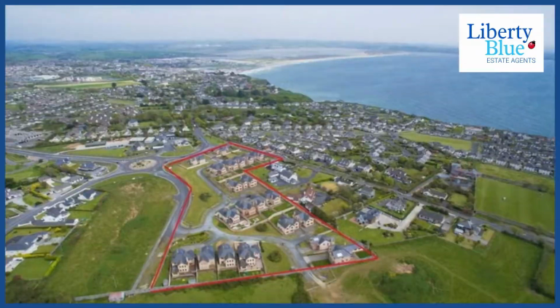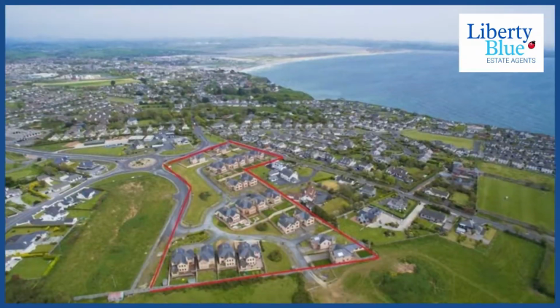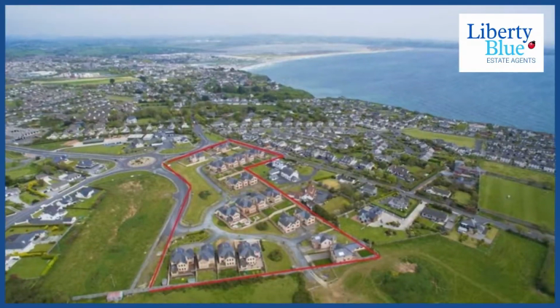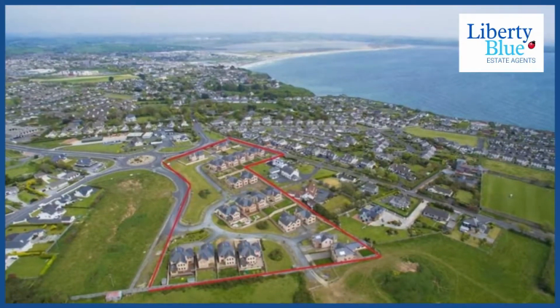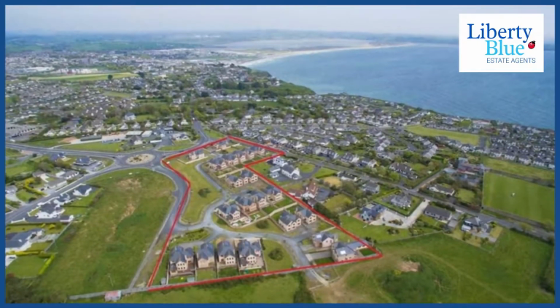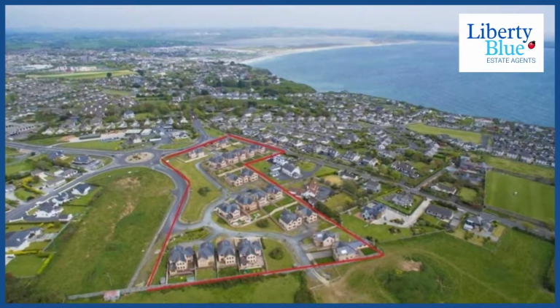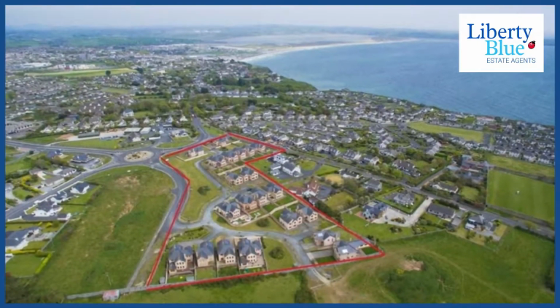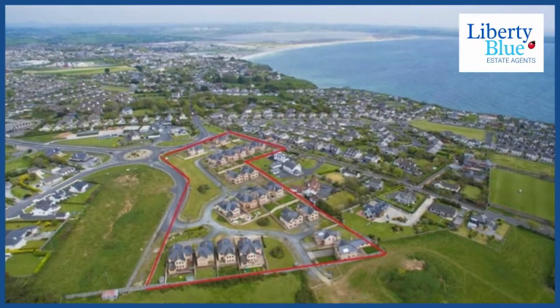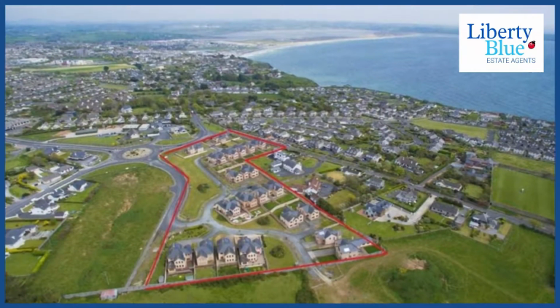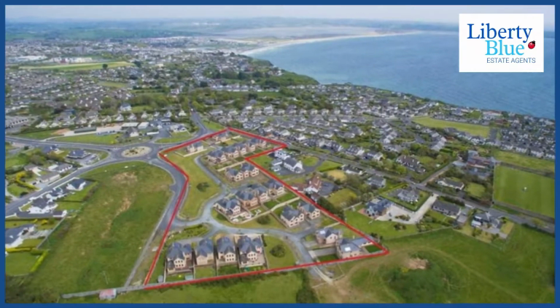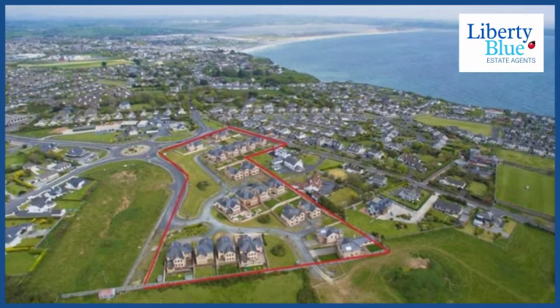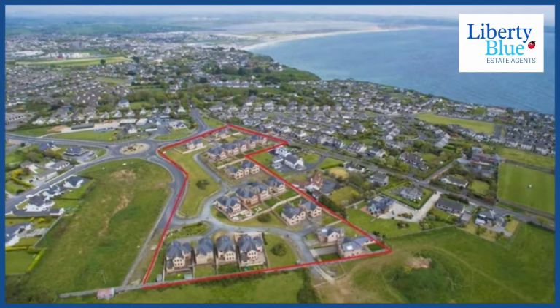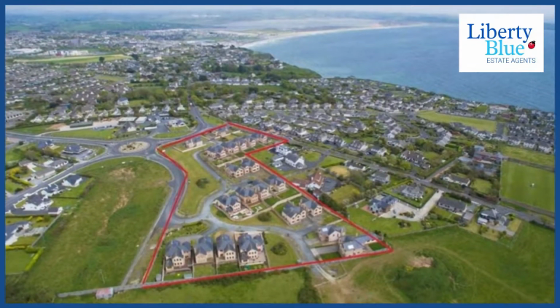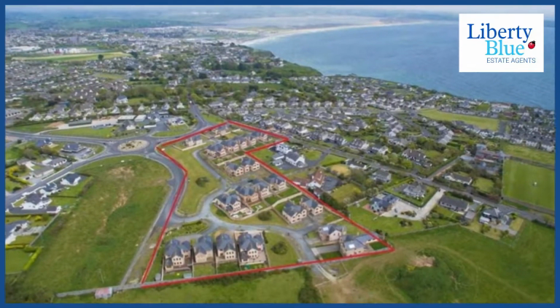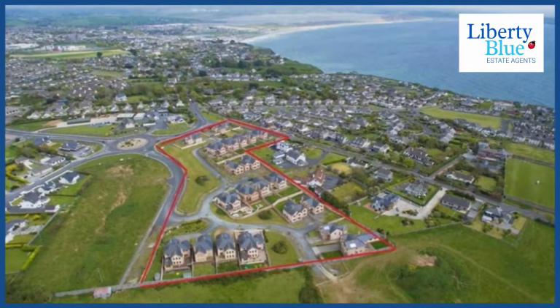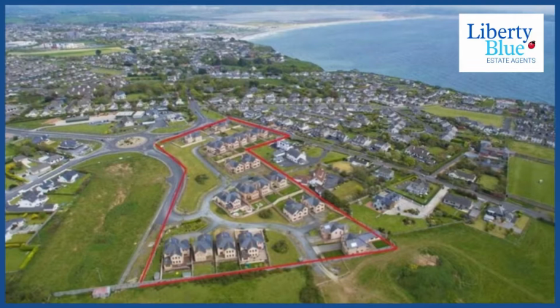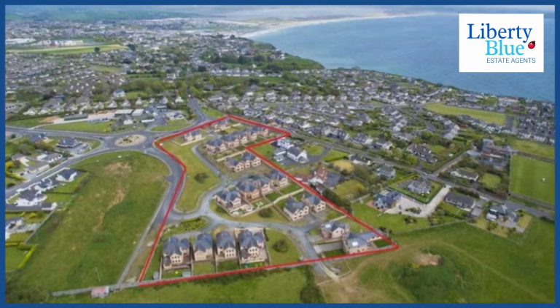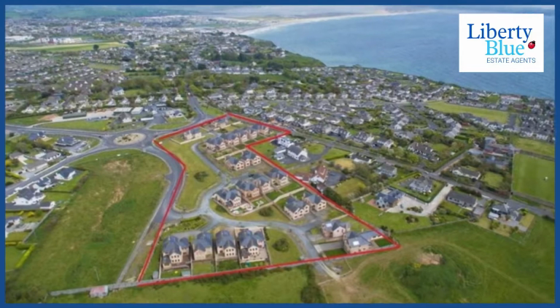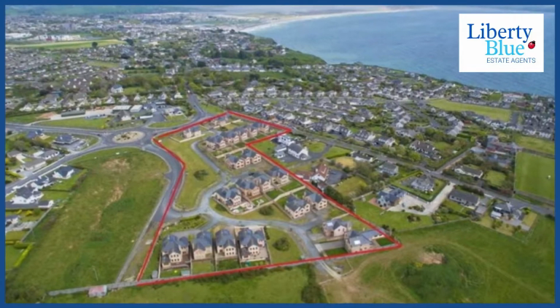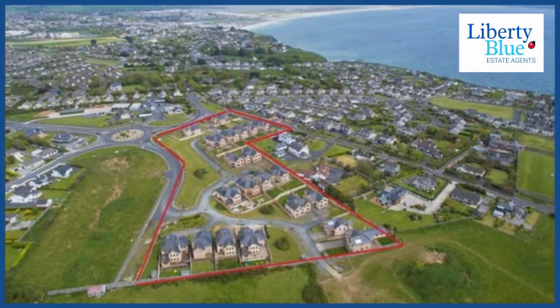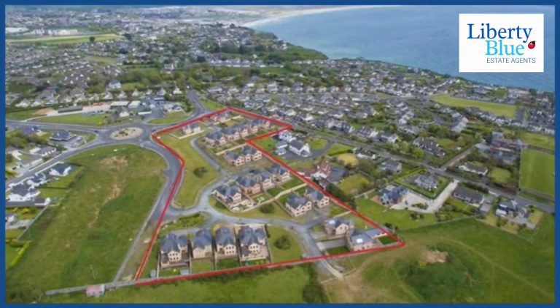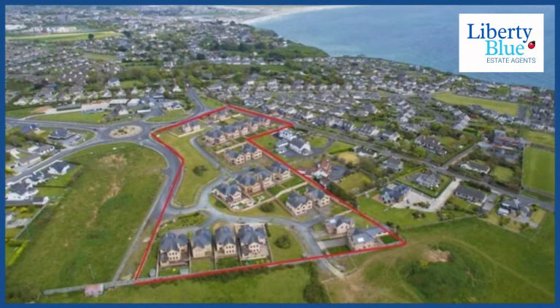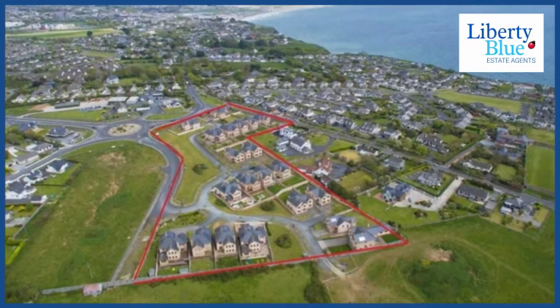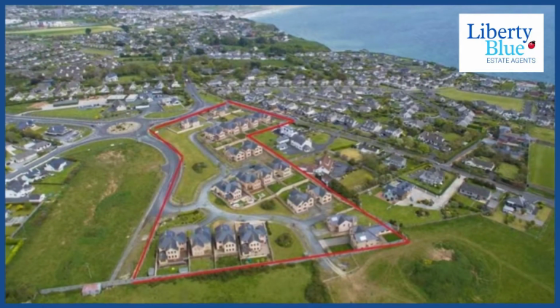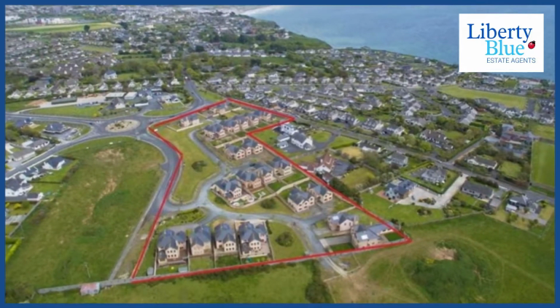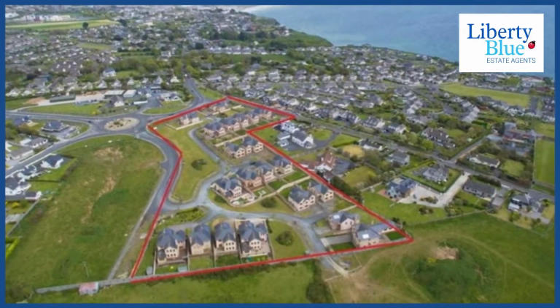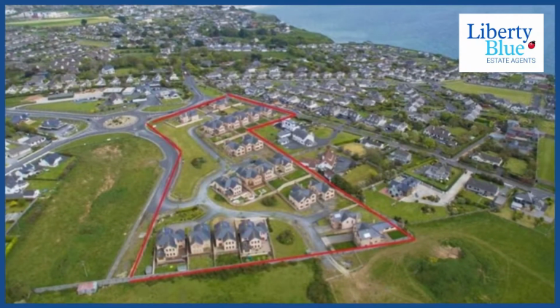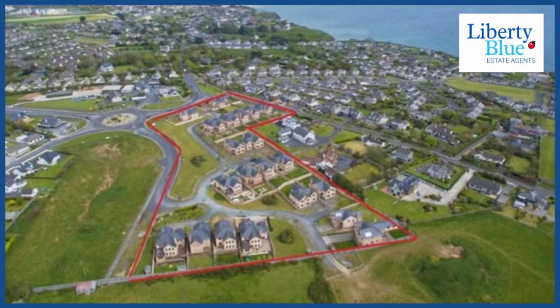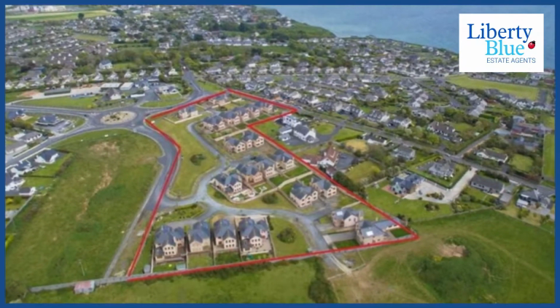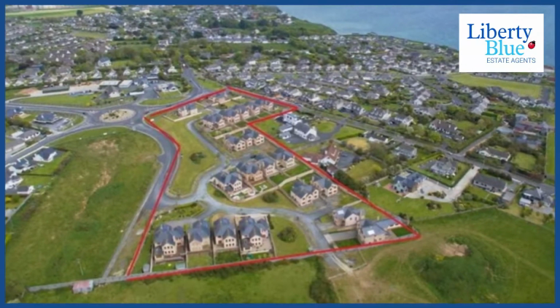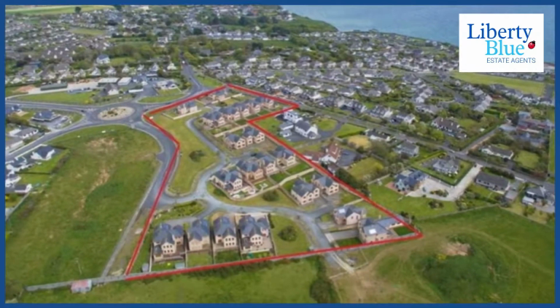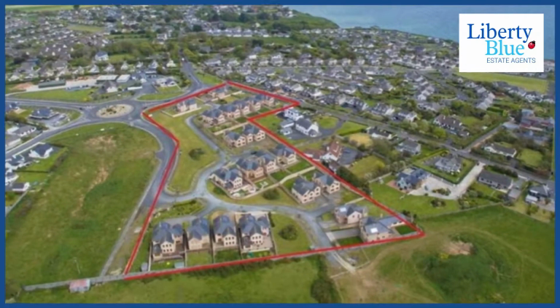We've got one house left in Newtown Park in Tramore. It's a four-bedroom detached home.